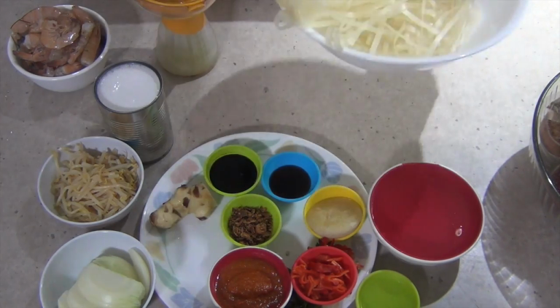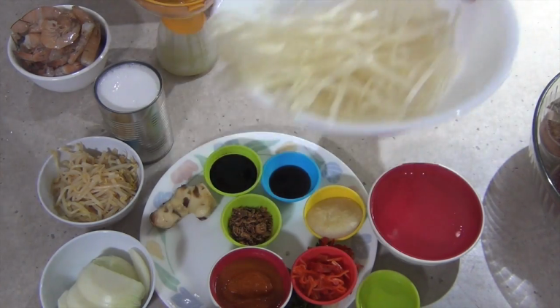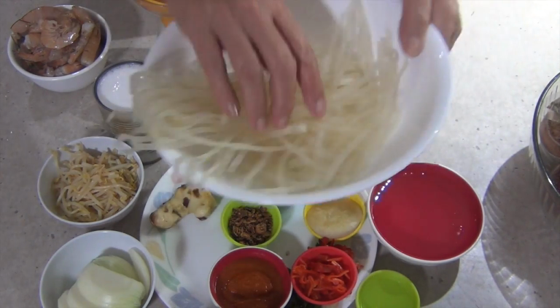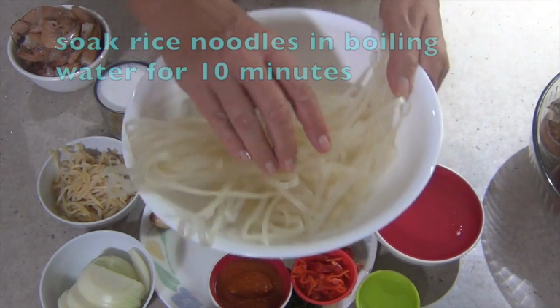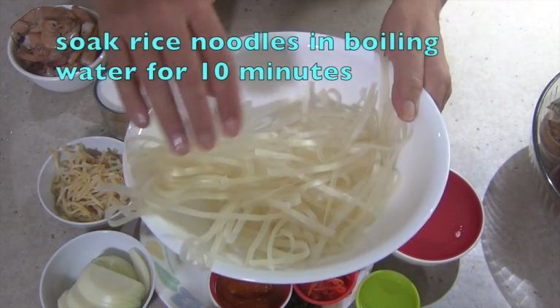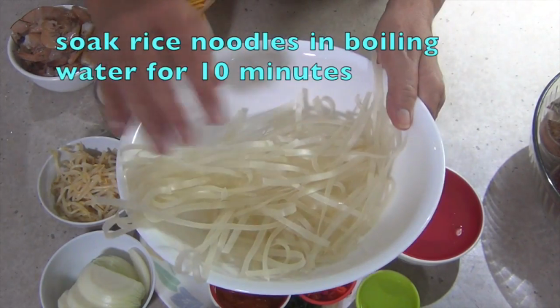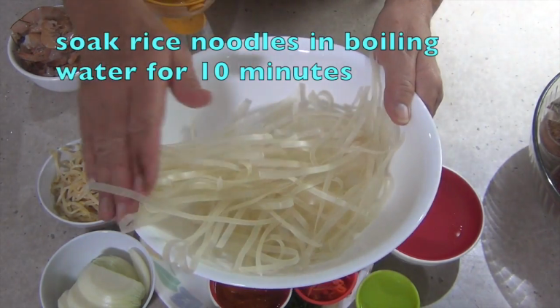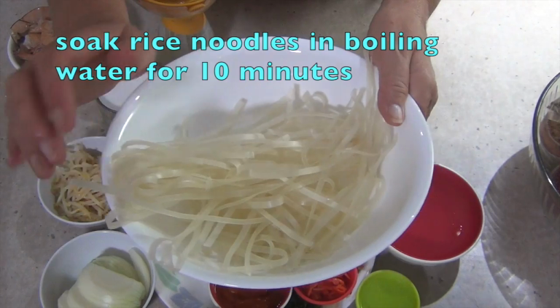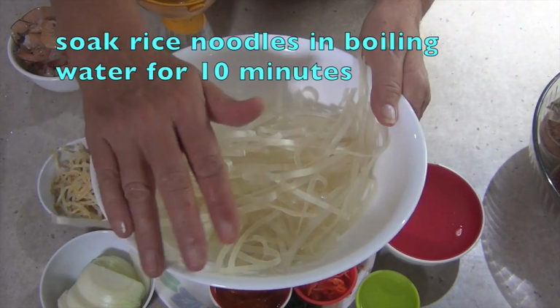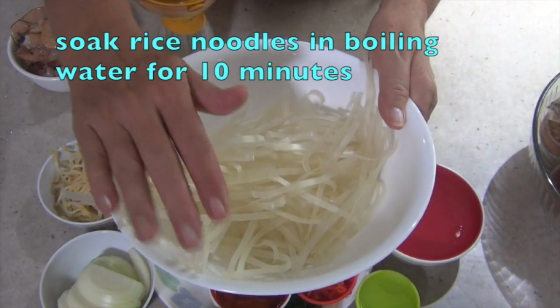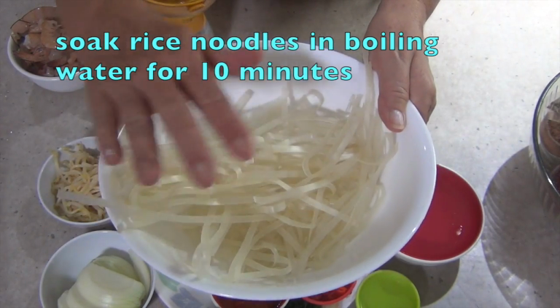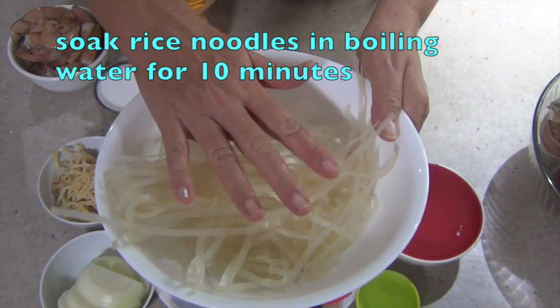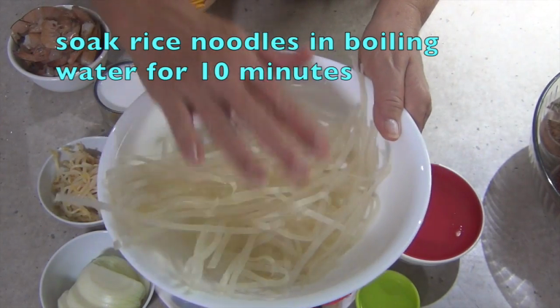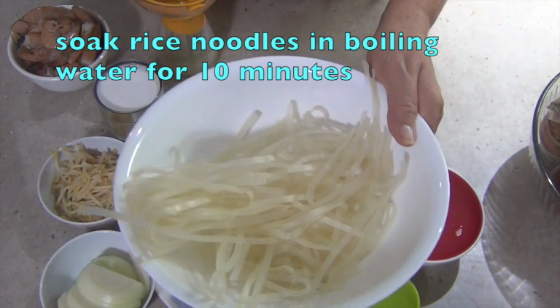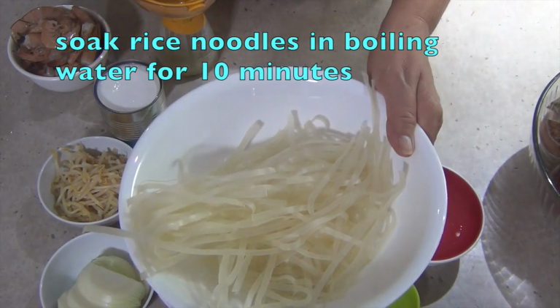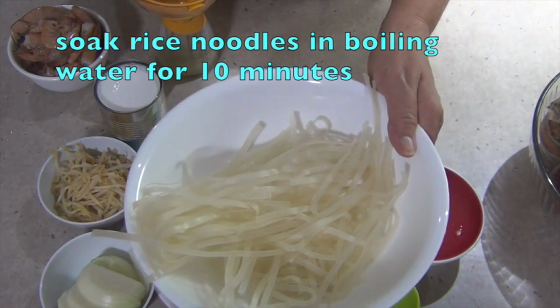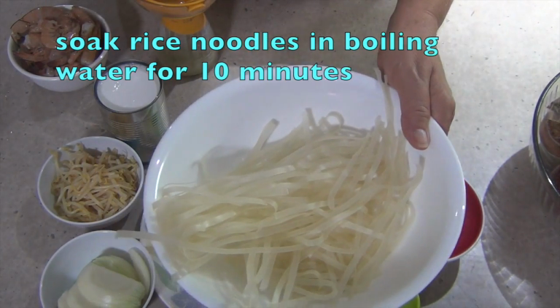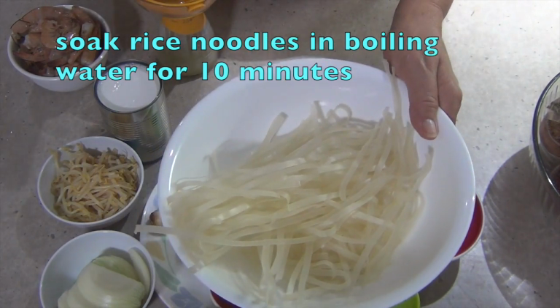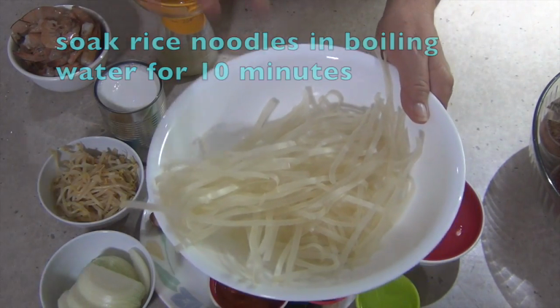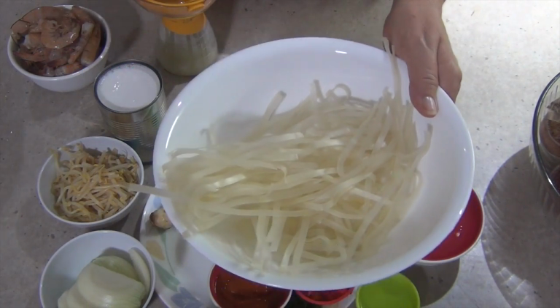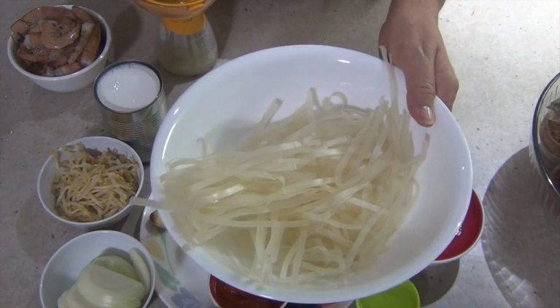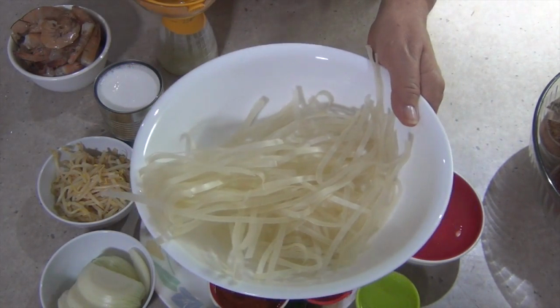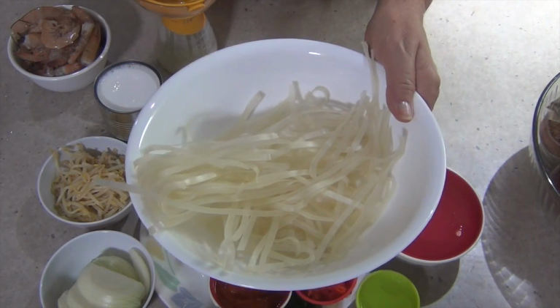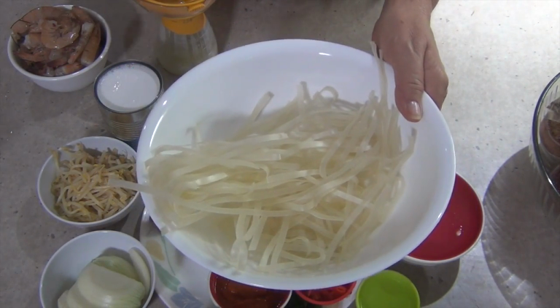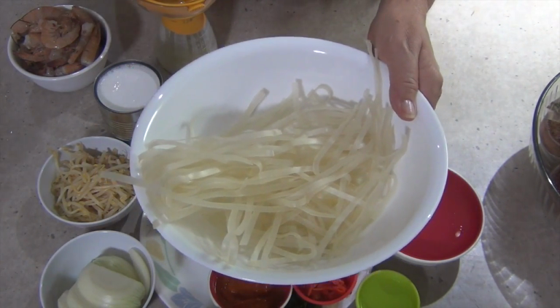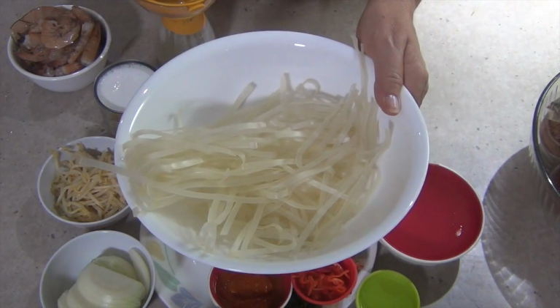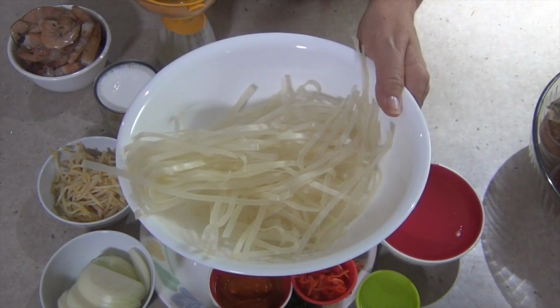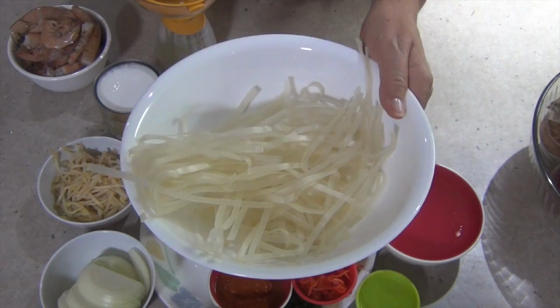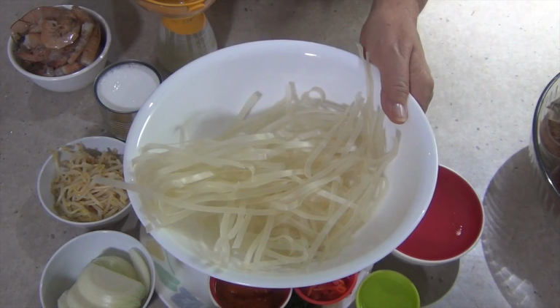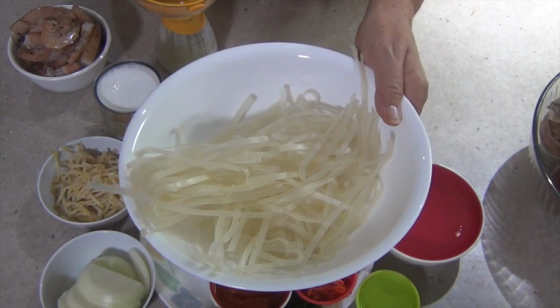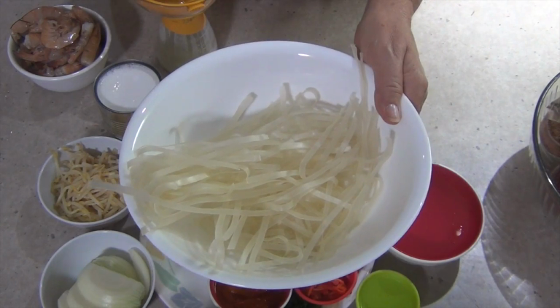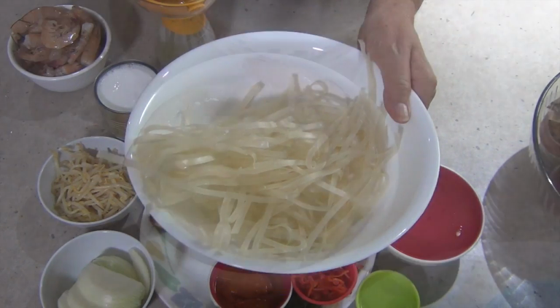We've got our rice noodles here. We've just boiled some water. We're going to cover those with some boiling water and just allow those to steep before we put them into our soup.